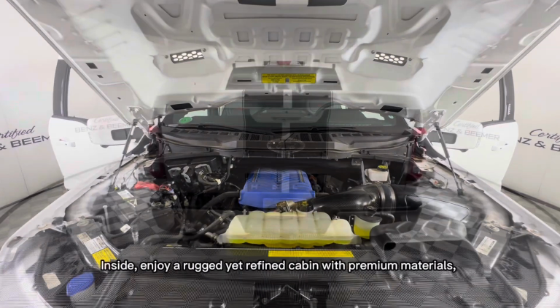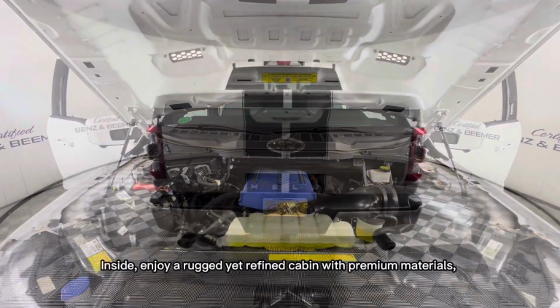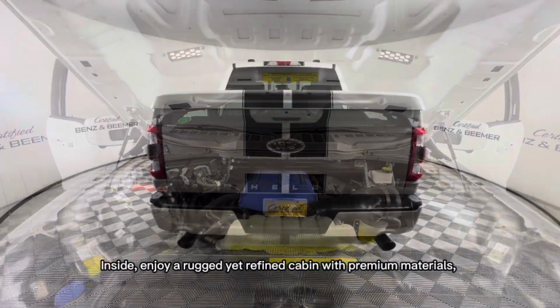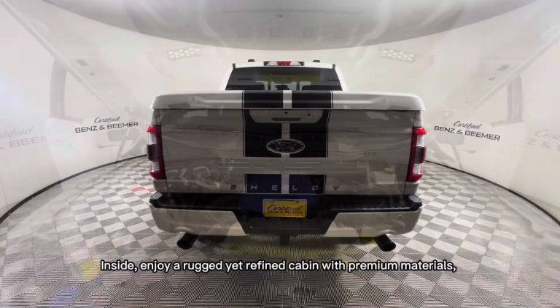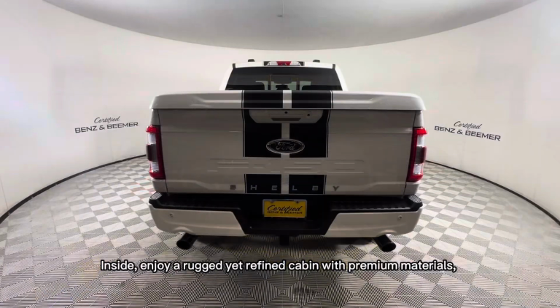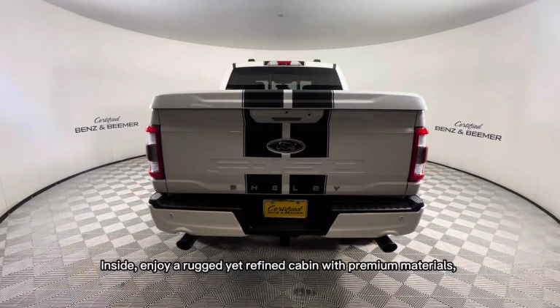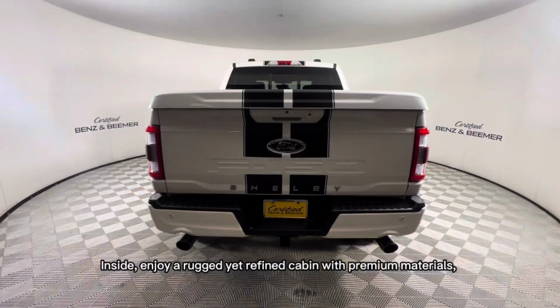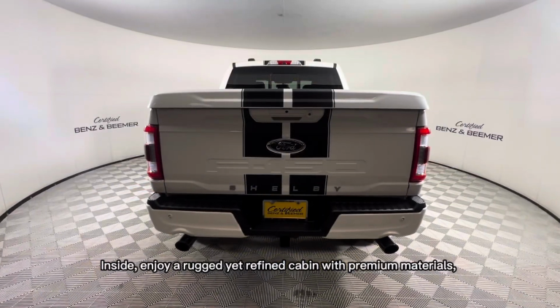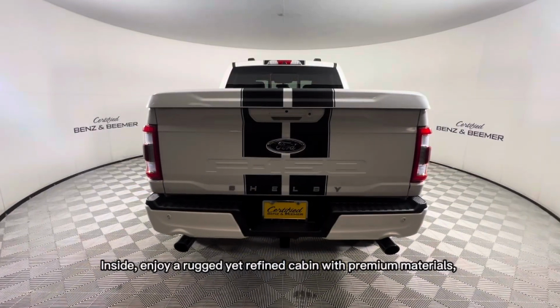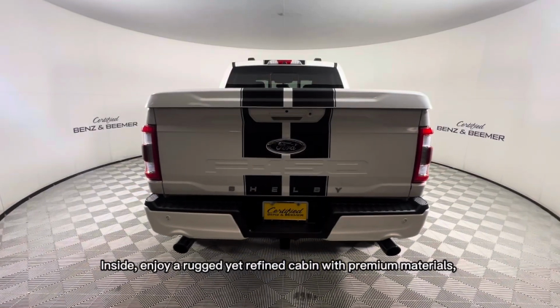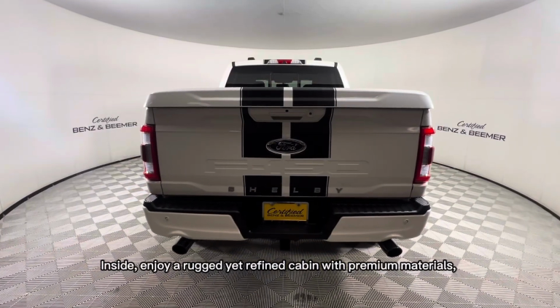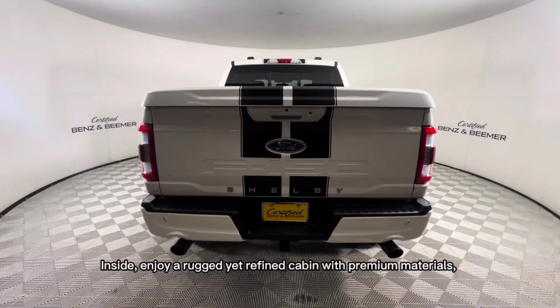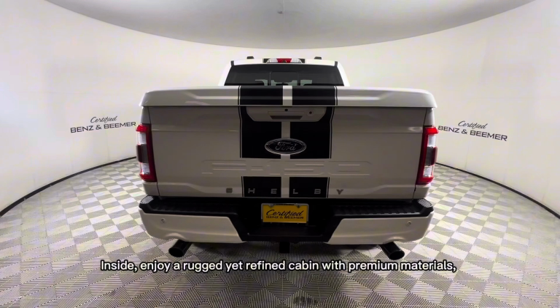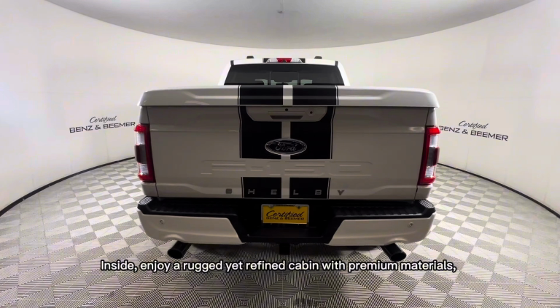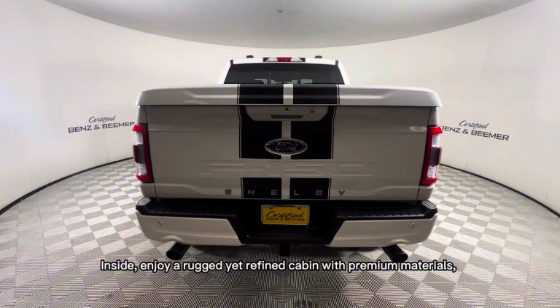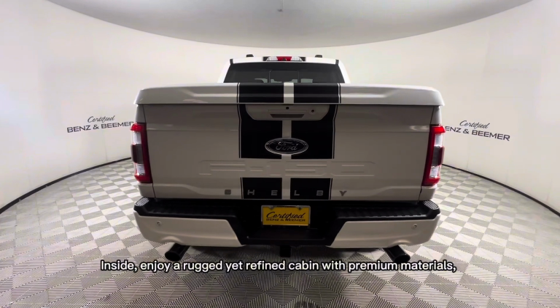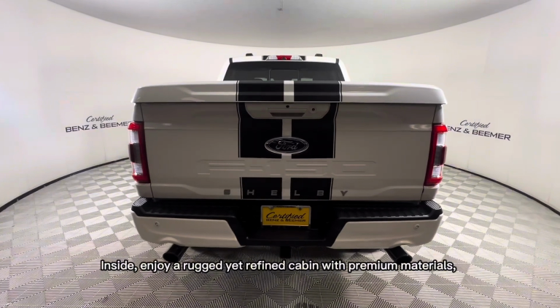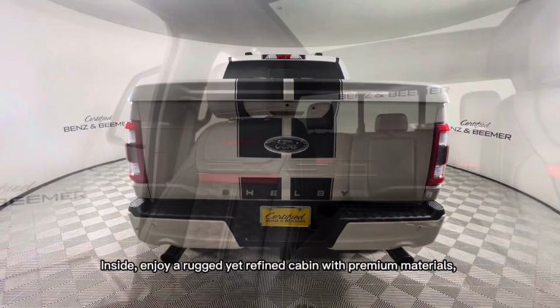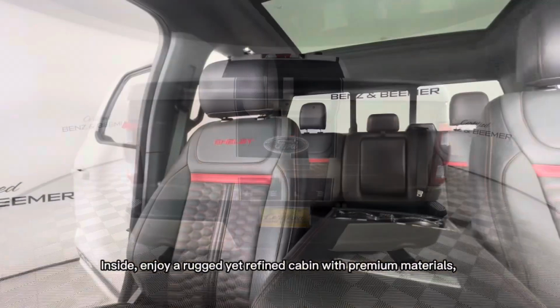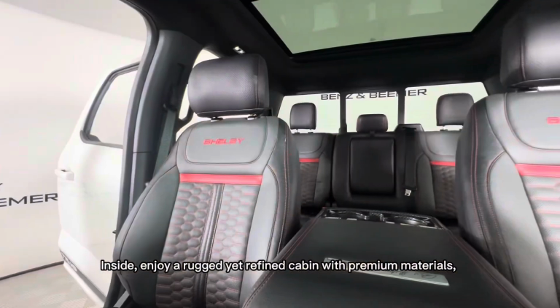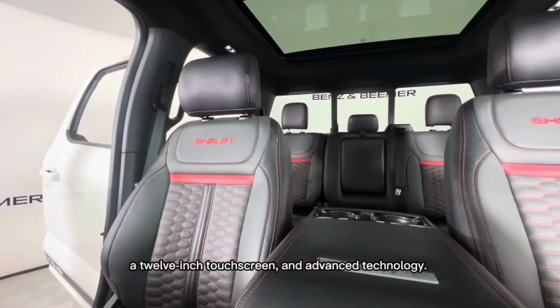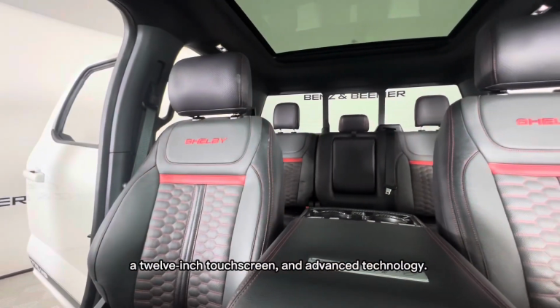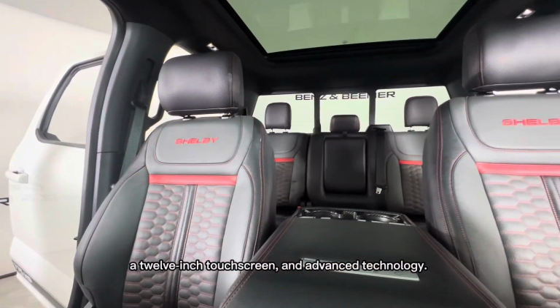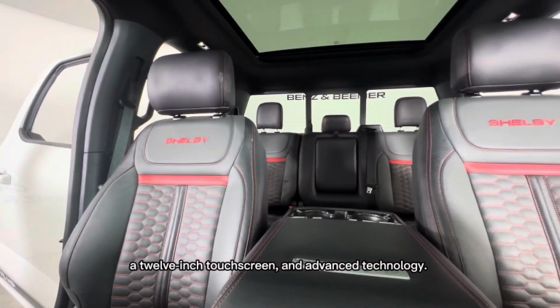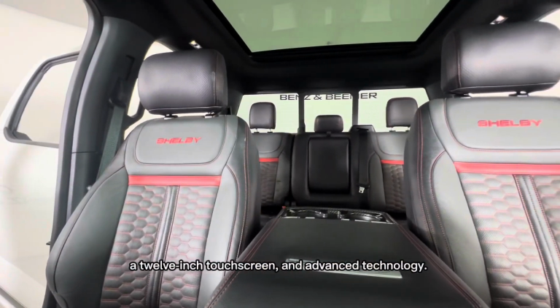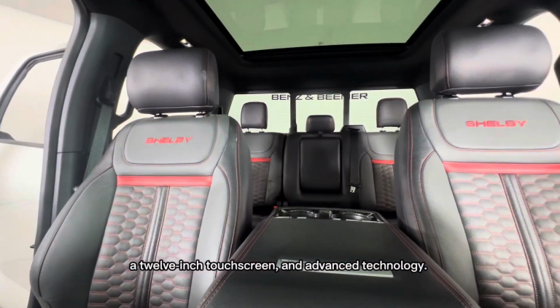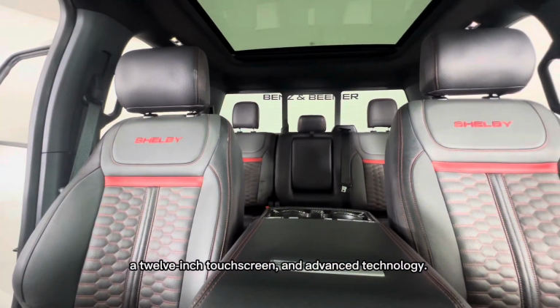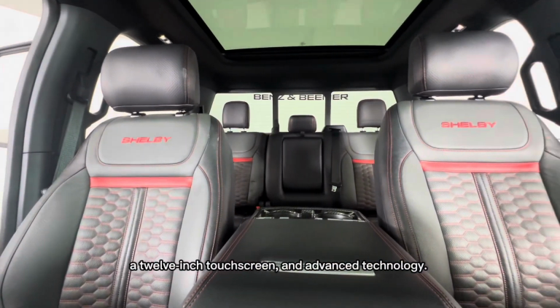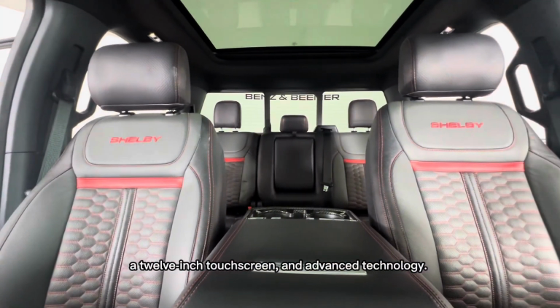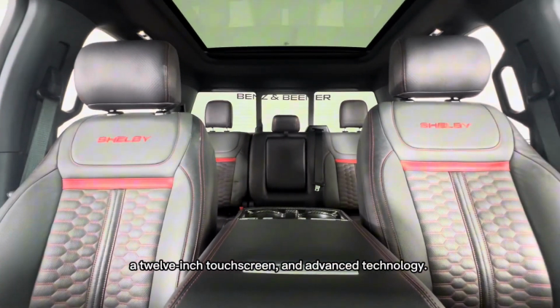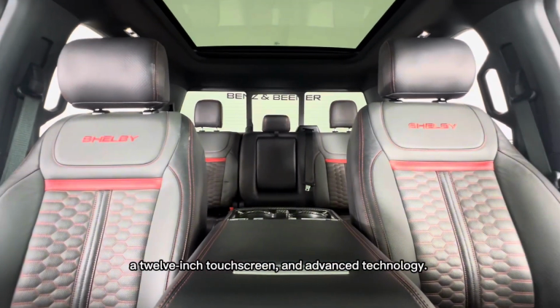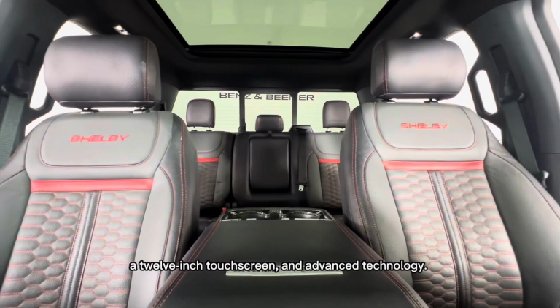Inside, enjoy a rugged yet refined cabin with premium materials, a 12-inch touchscreen, and advanced technology.